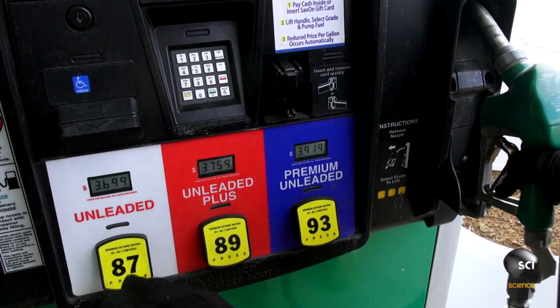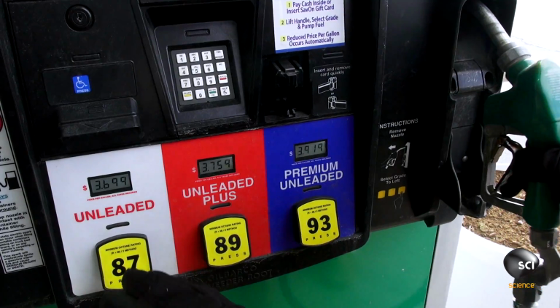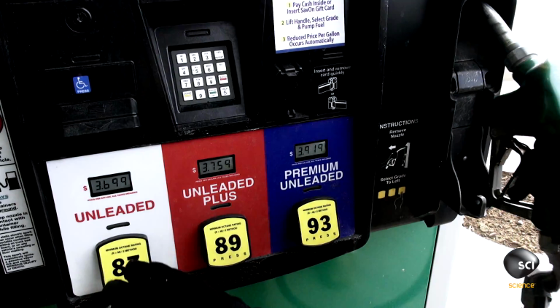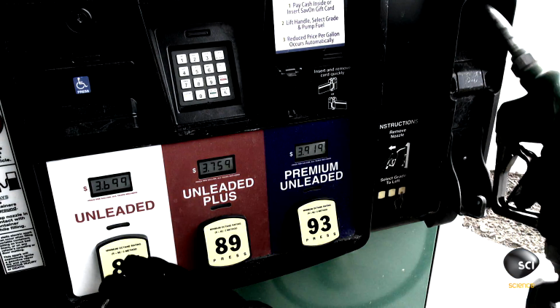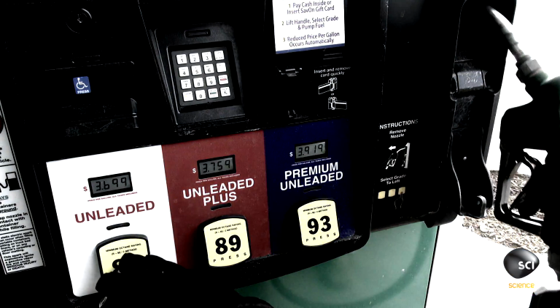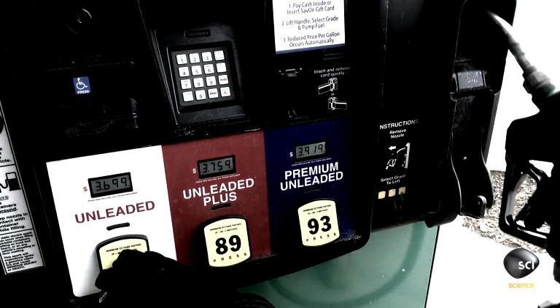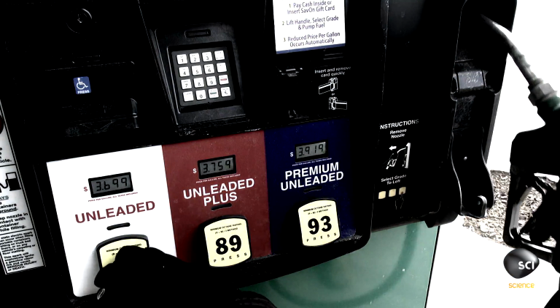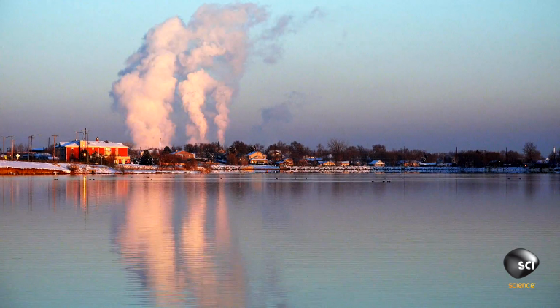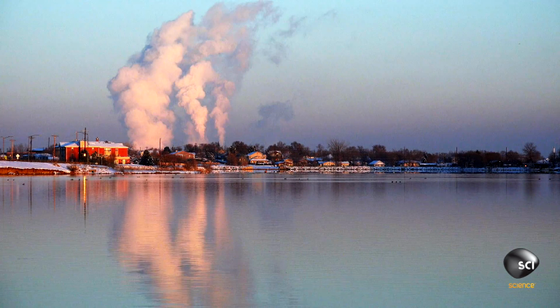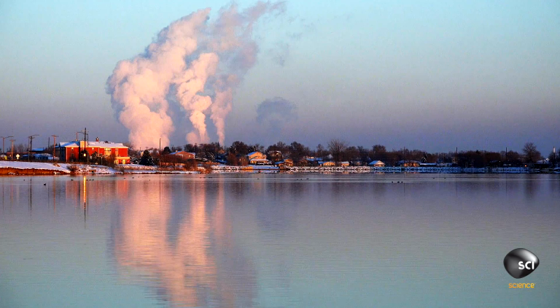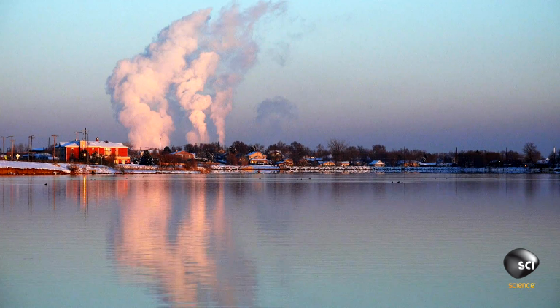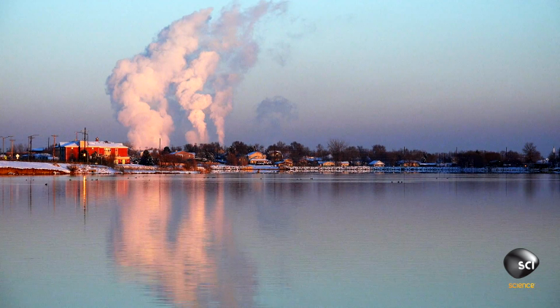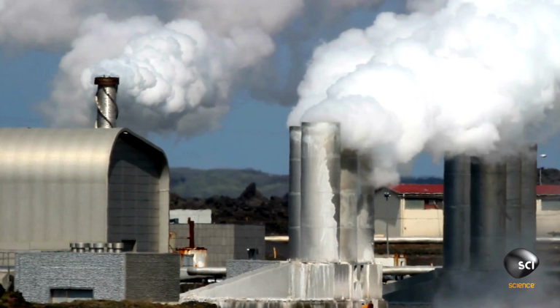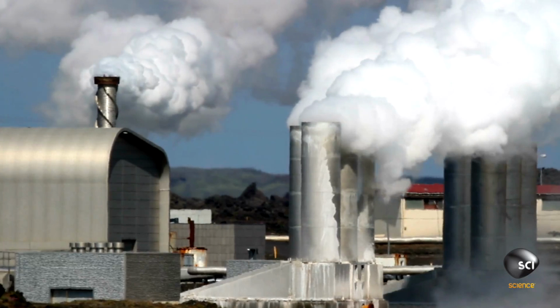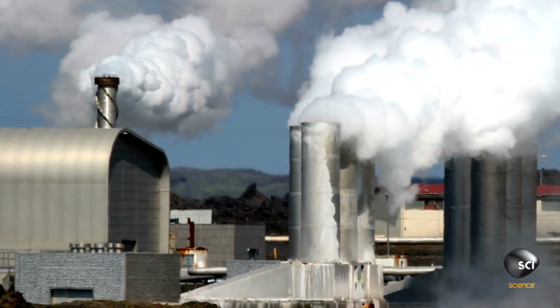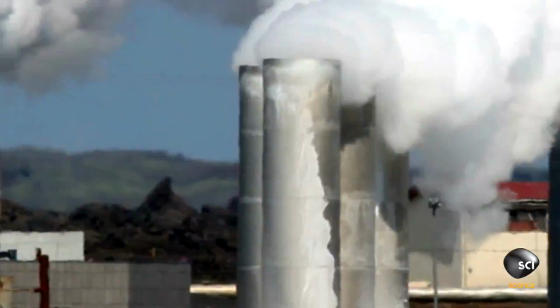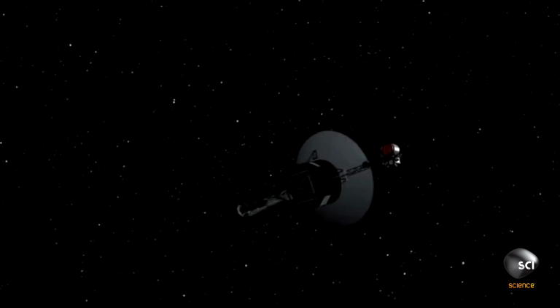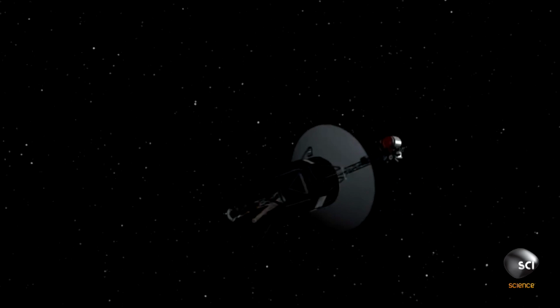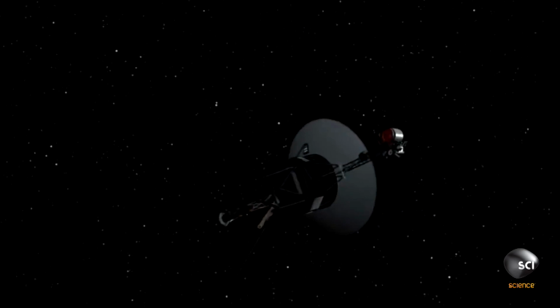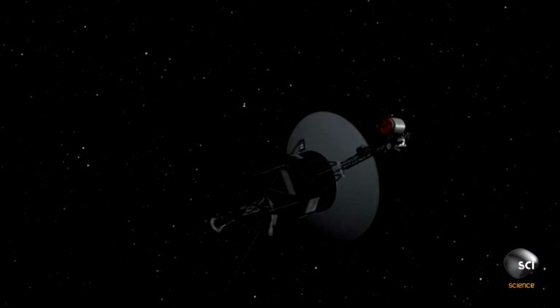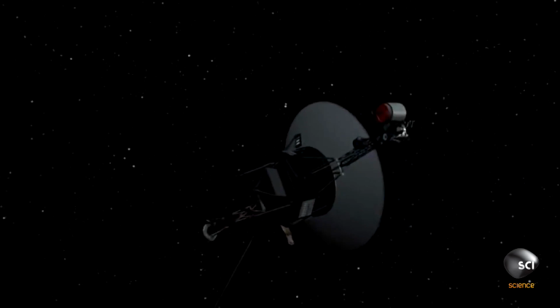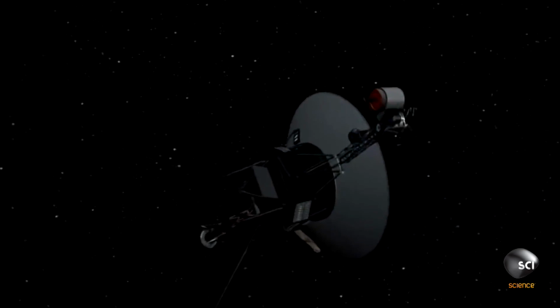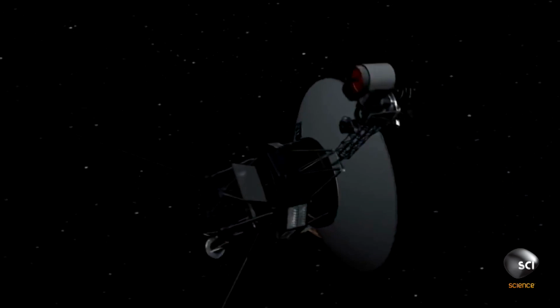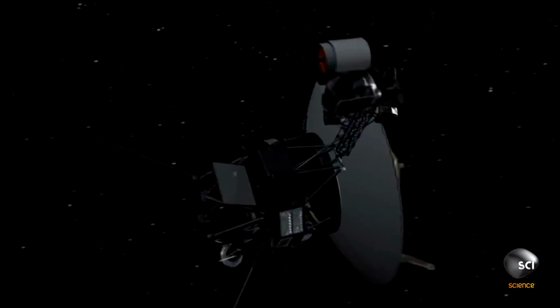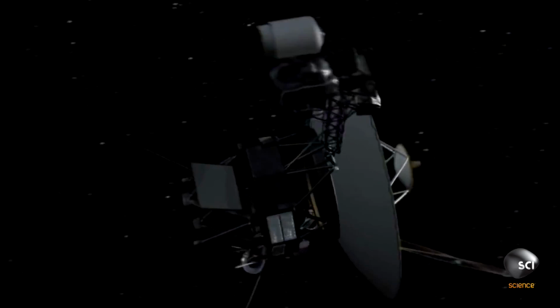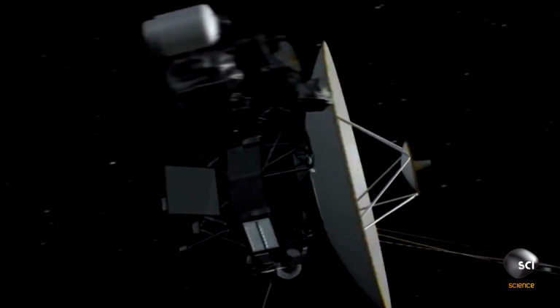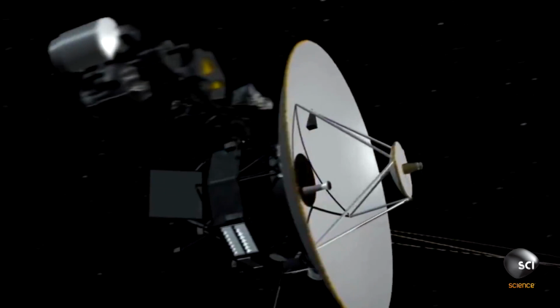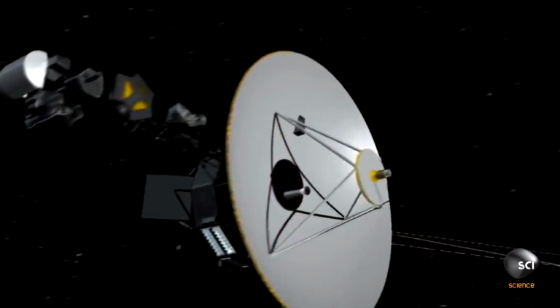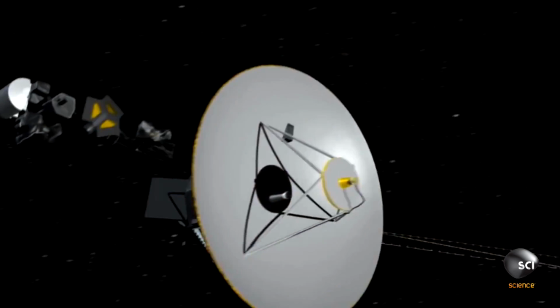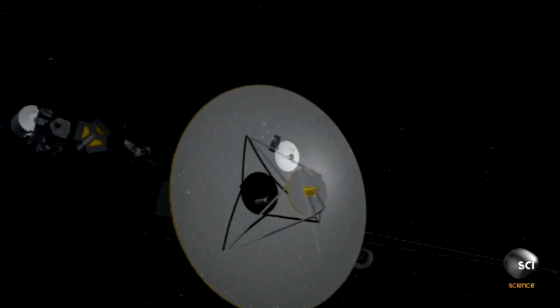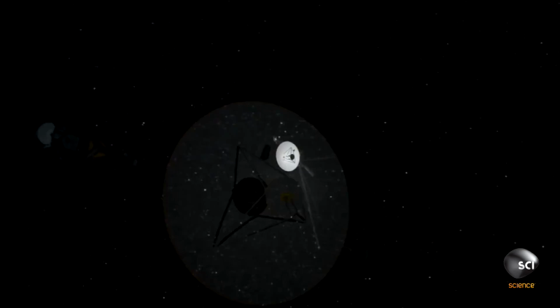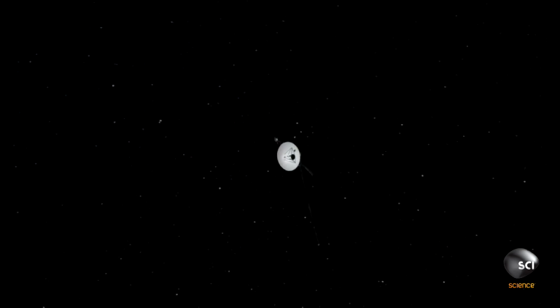Gas doesn't power Voyager — nuclear energy does, along with a physics trick that helped it leave our solar system.